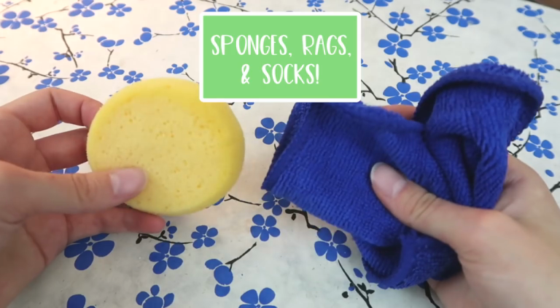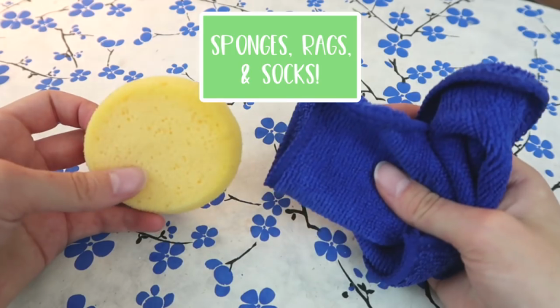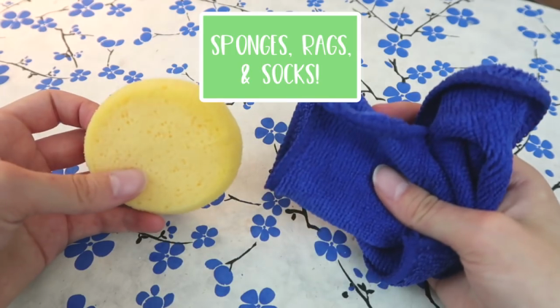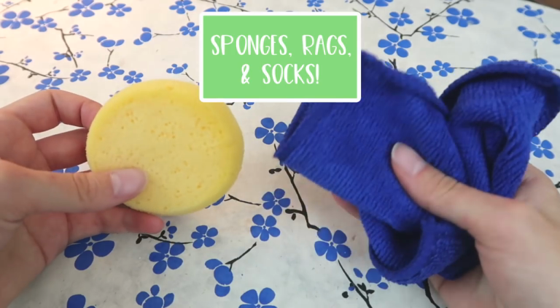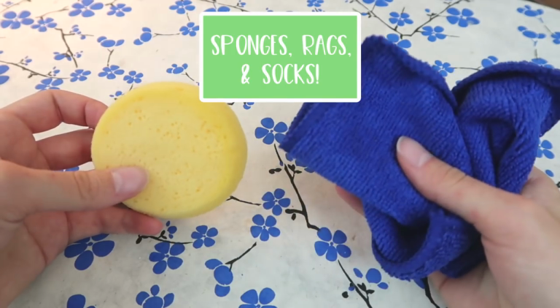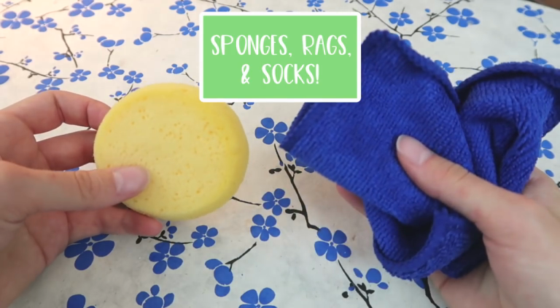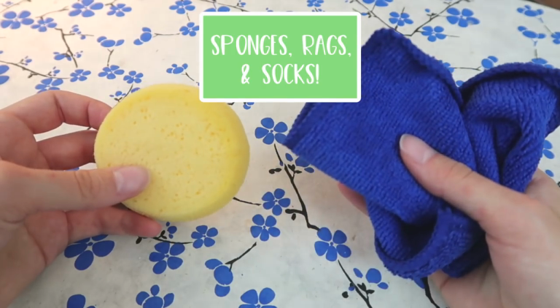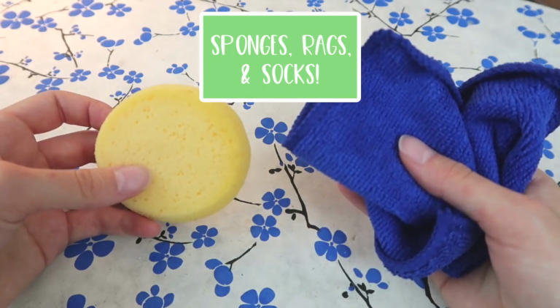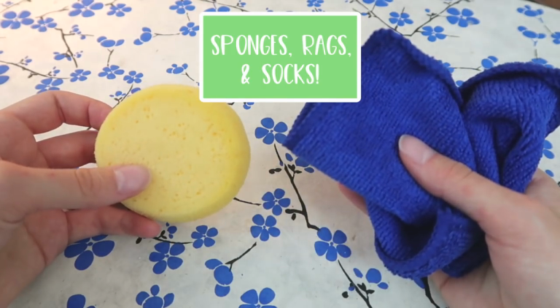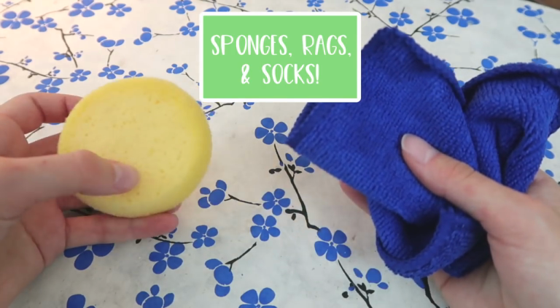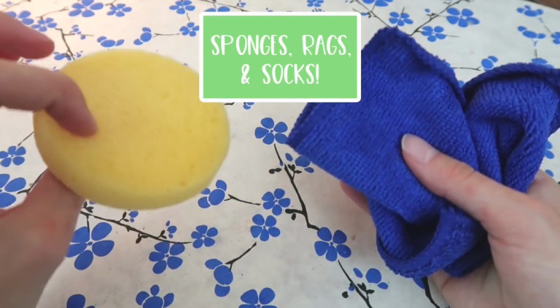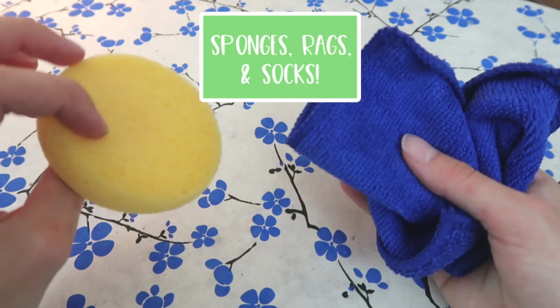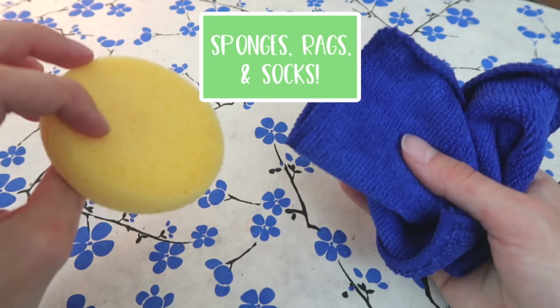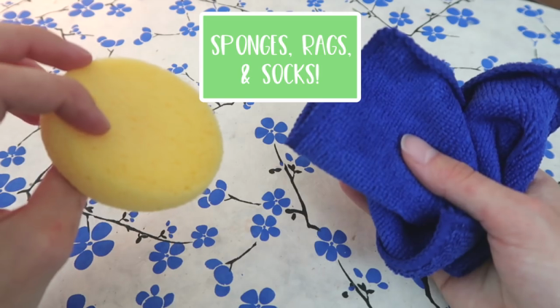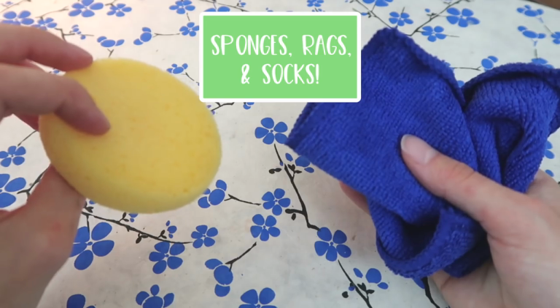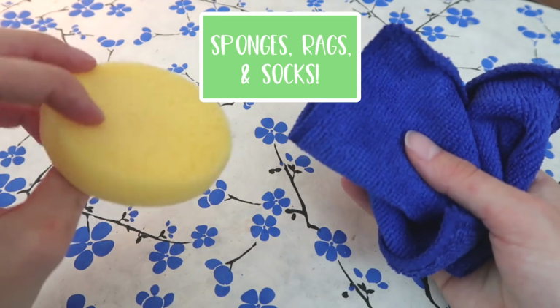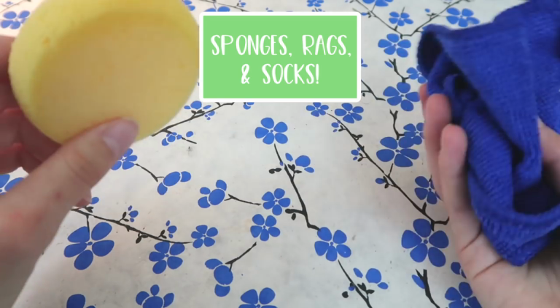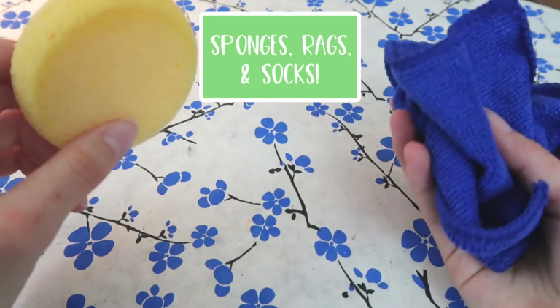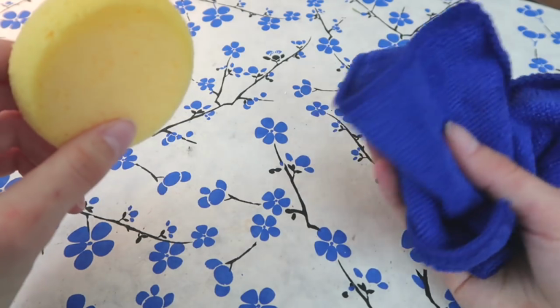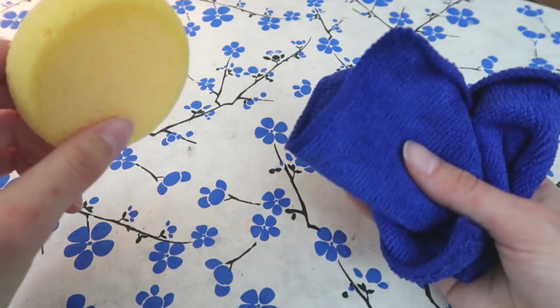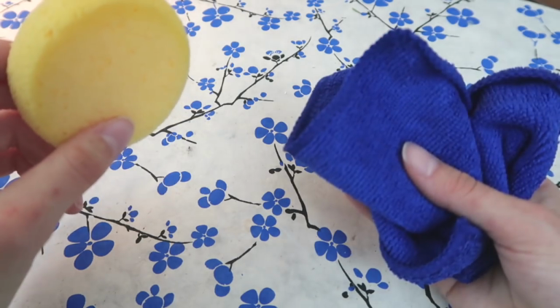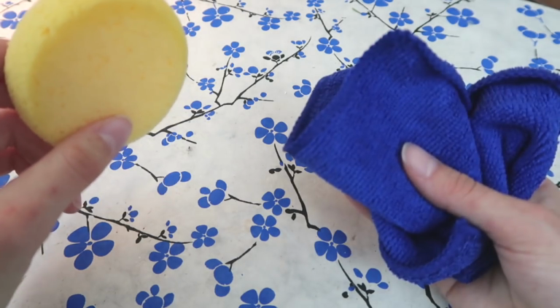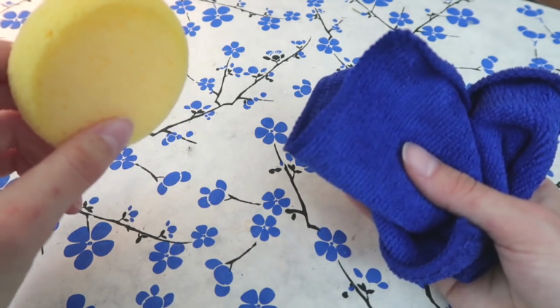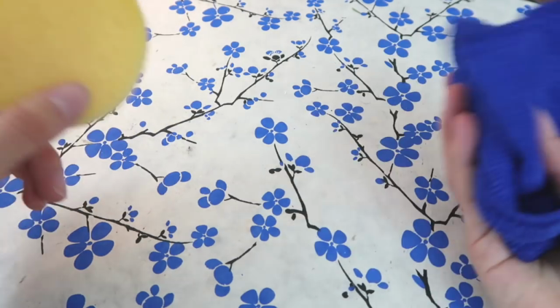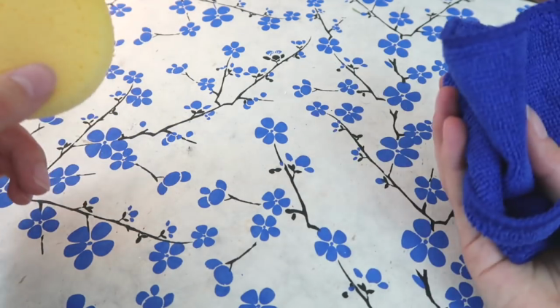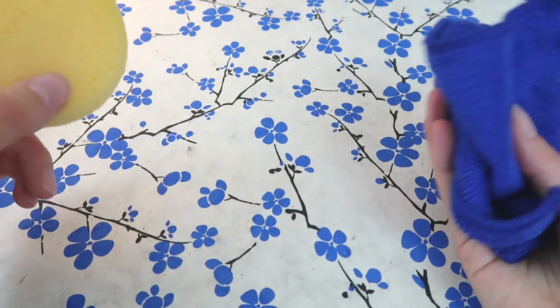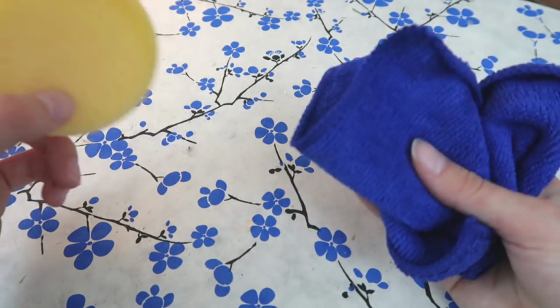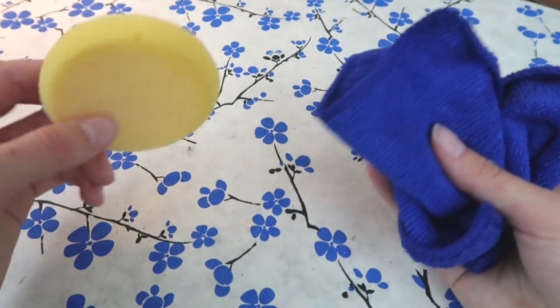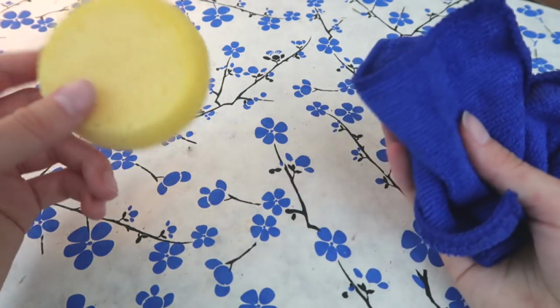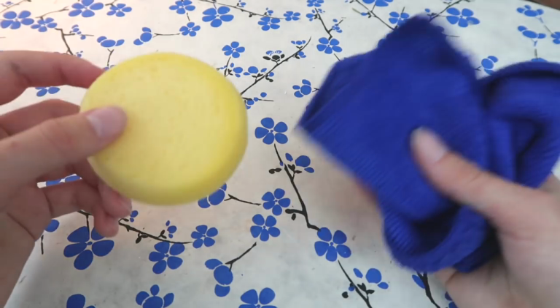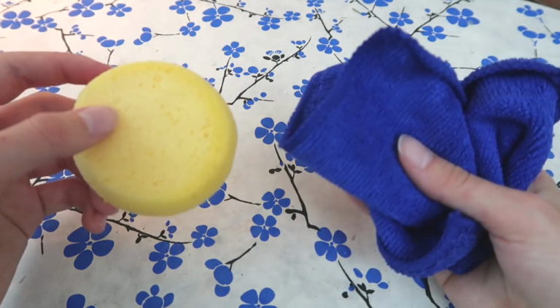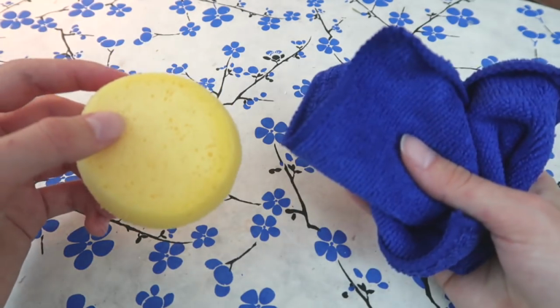Need to blend large areas in a painting? Try a sponge or an old rag. Even an old sock works.